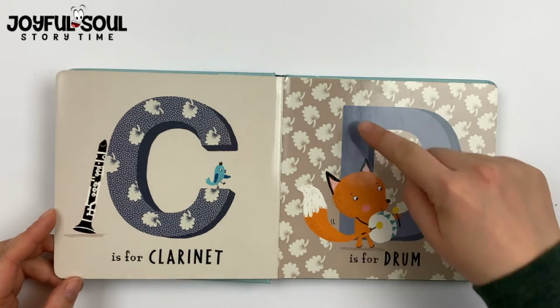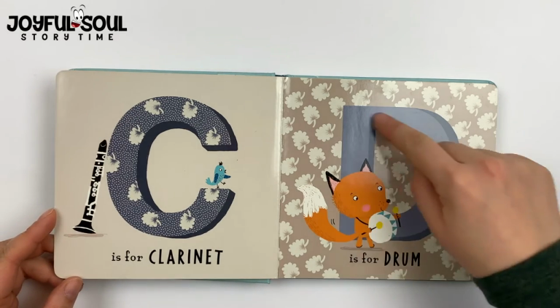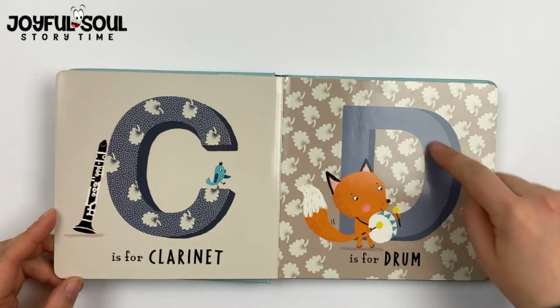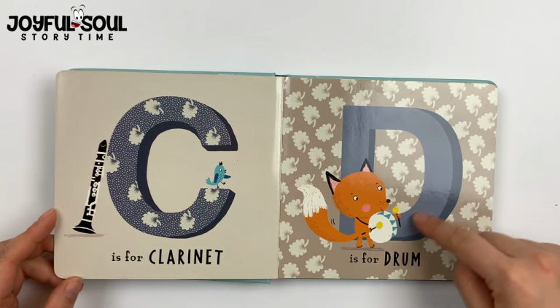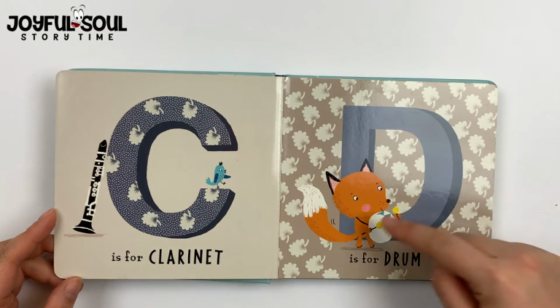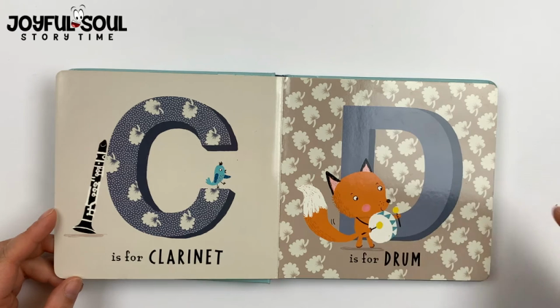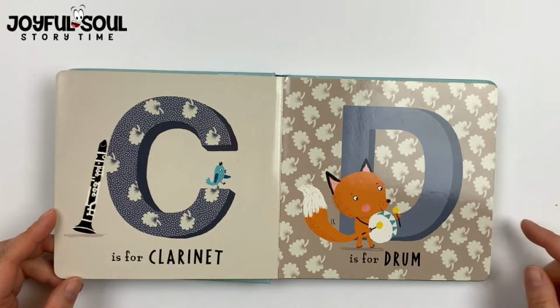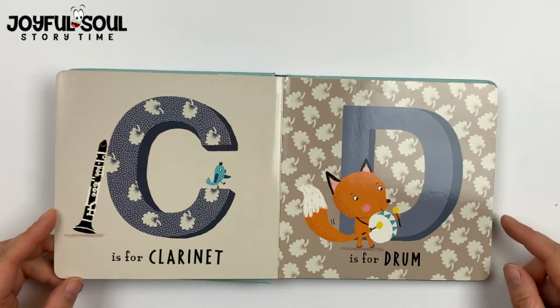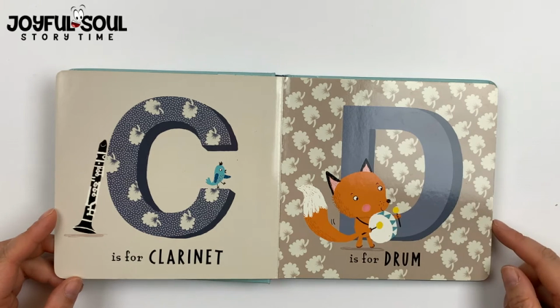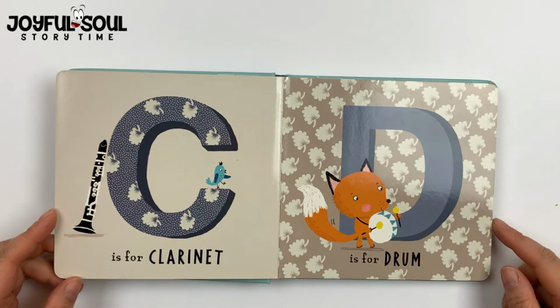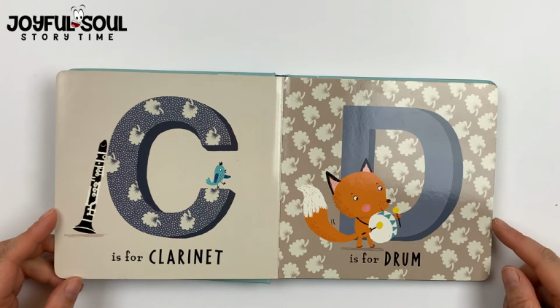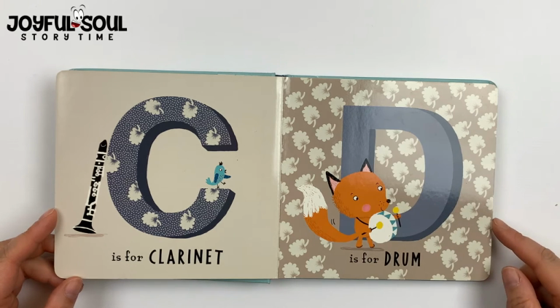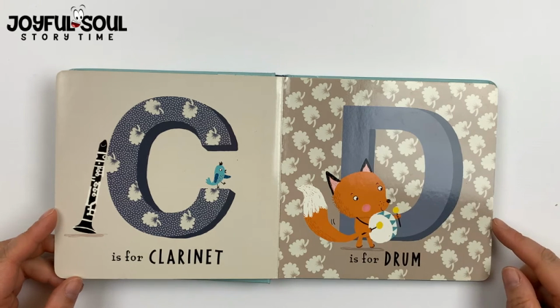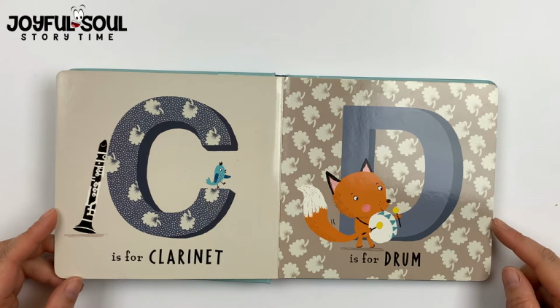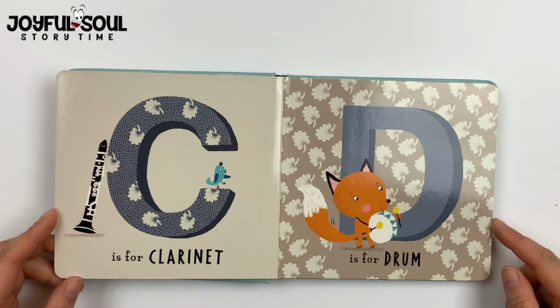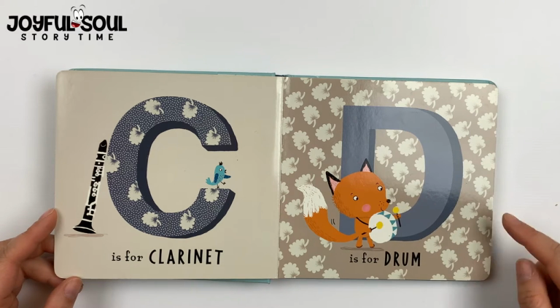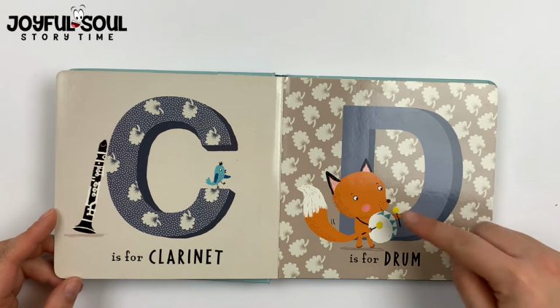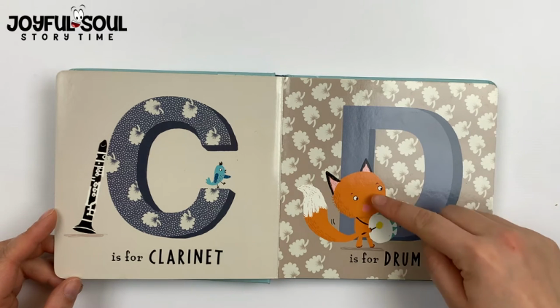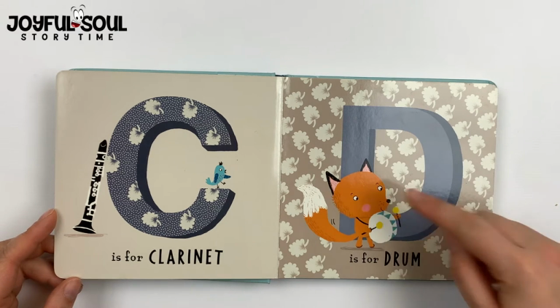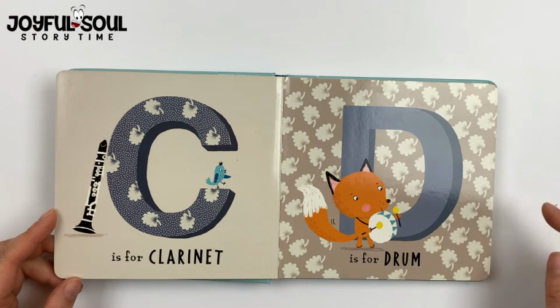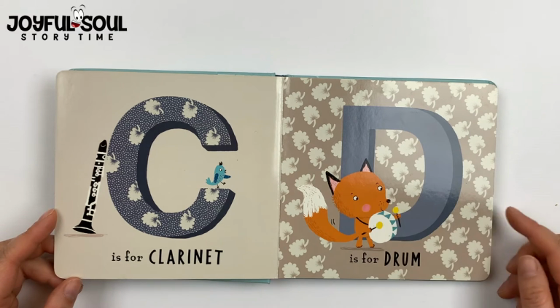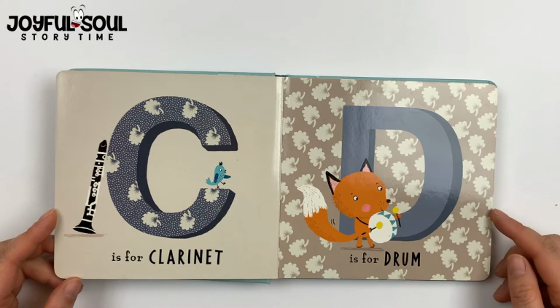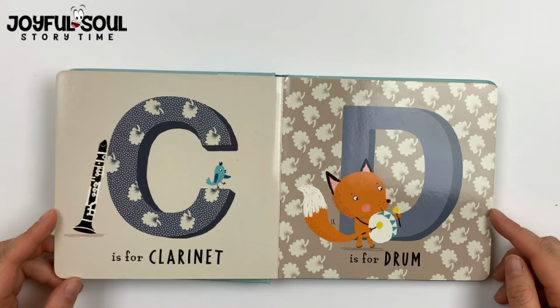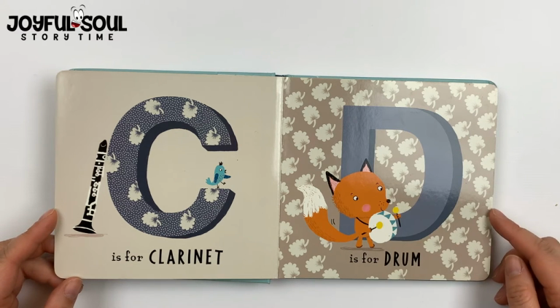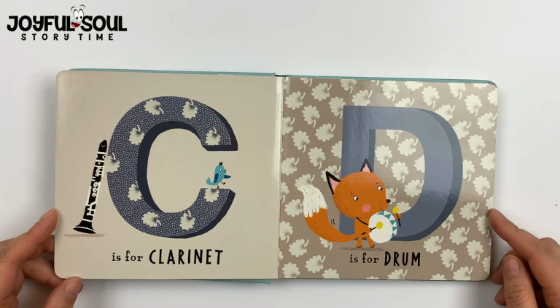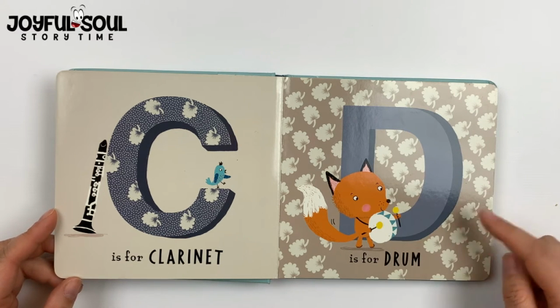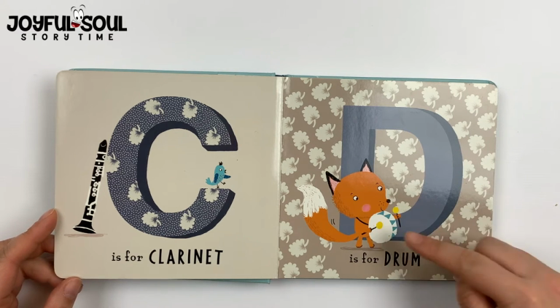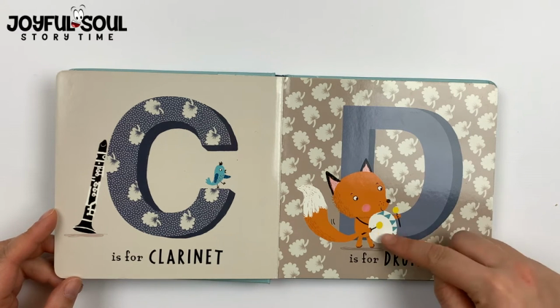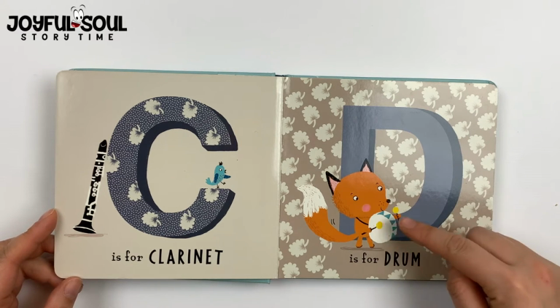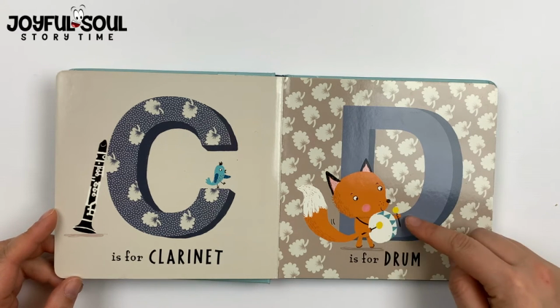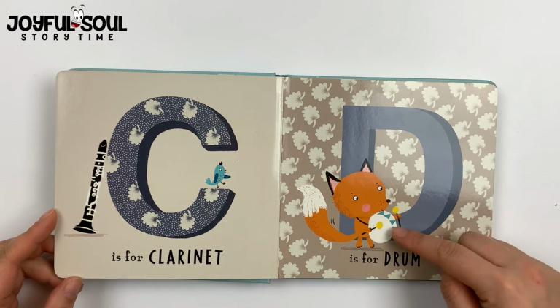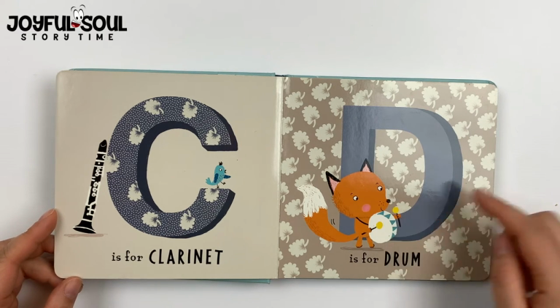D is for drum. See the fox — he's beating on each side of the drum.